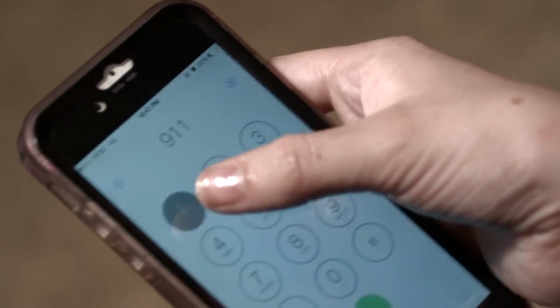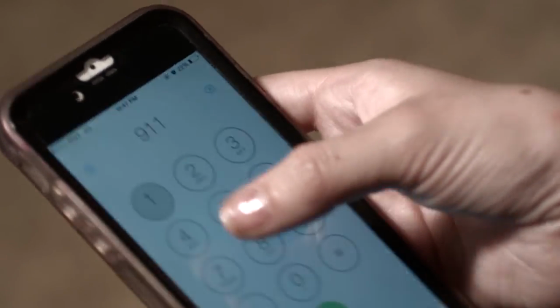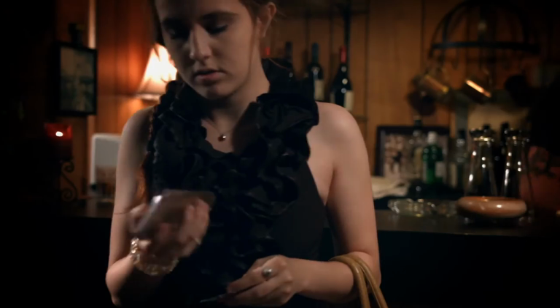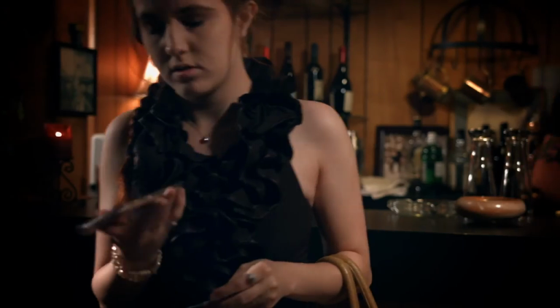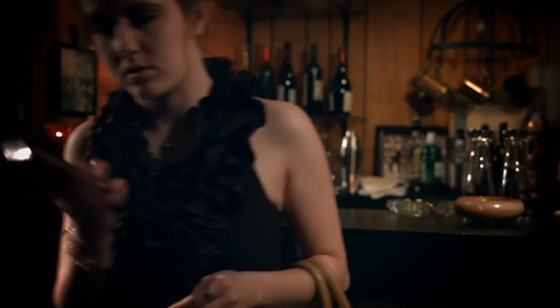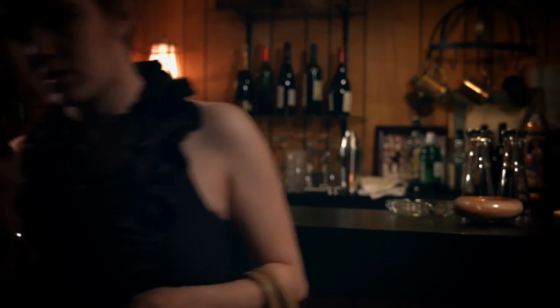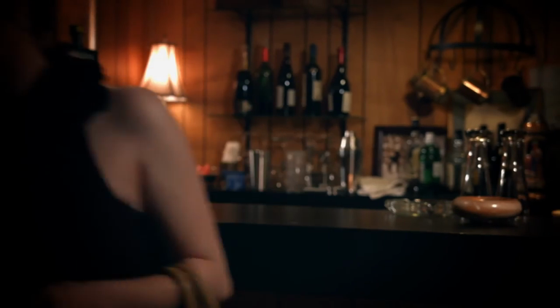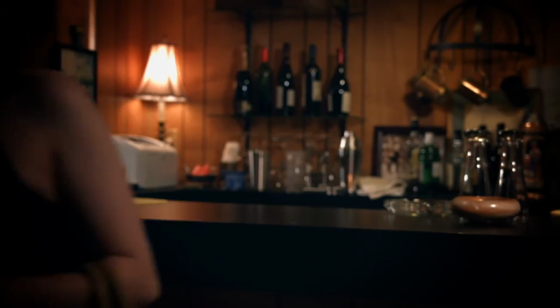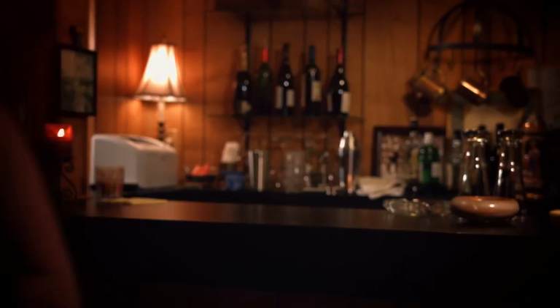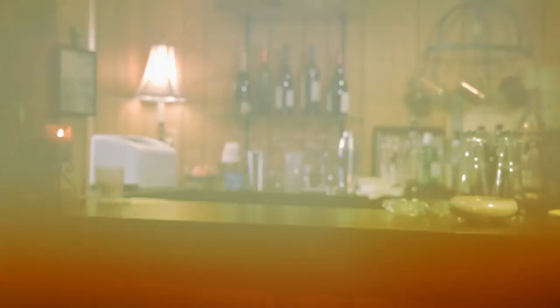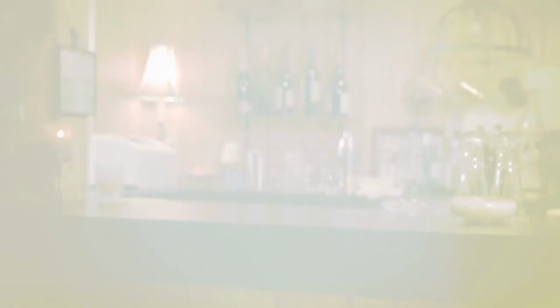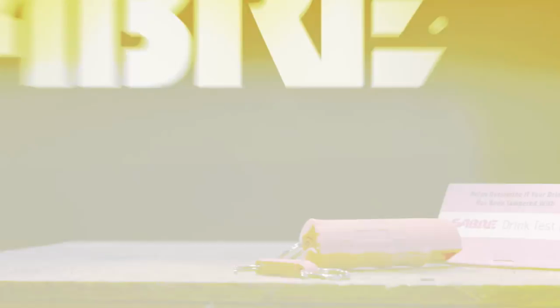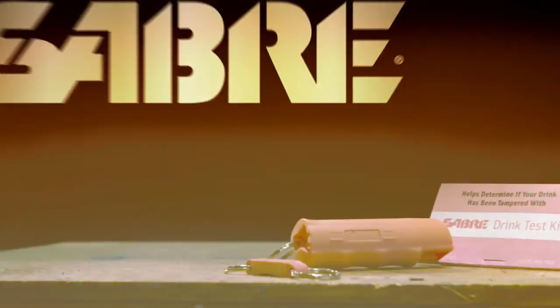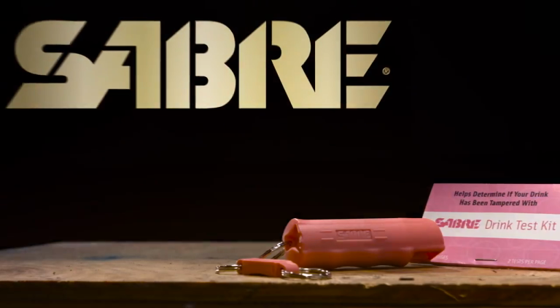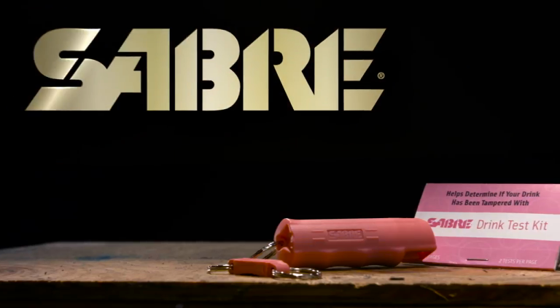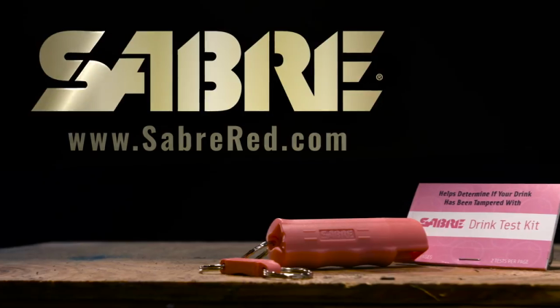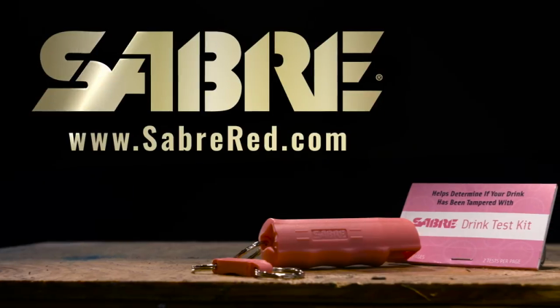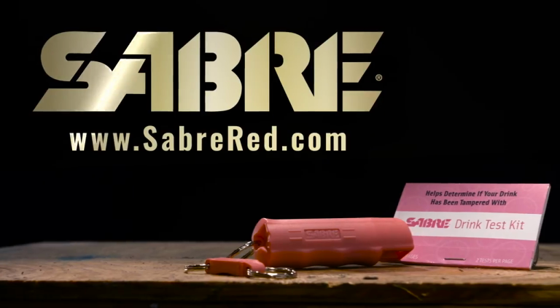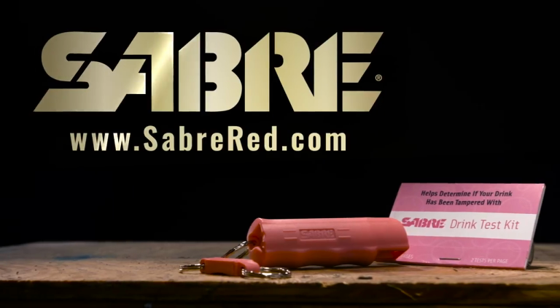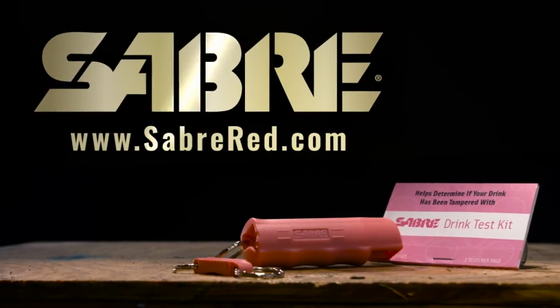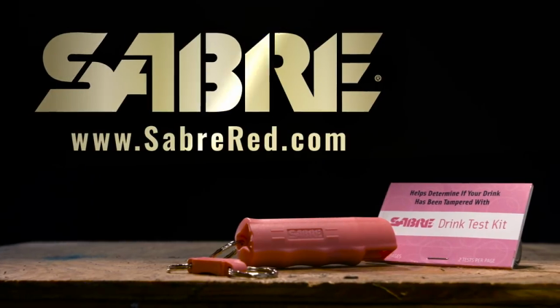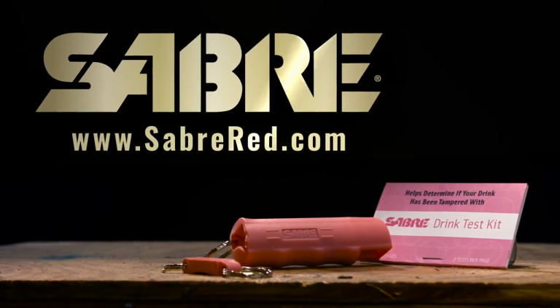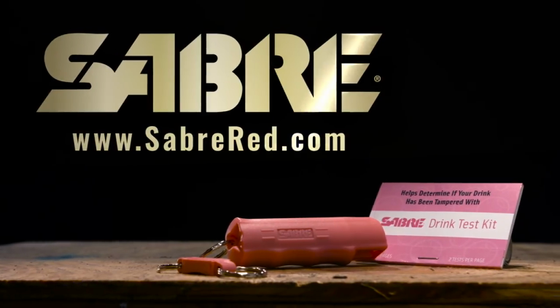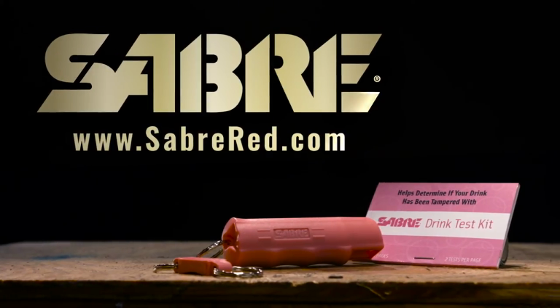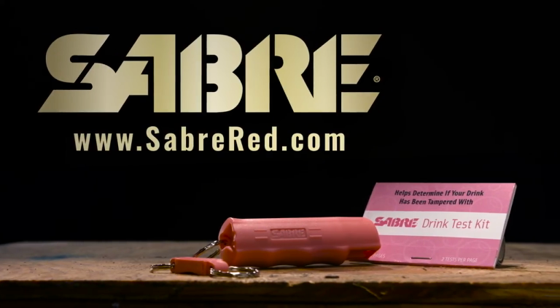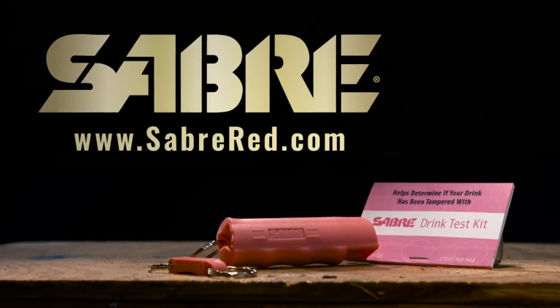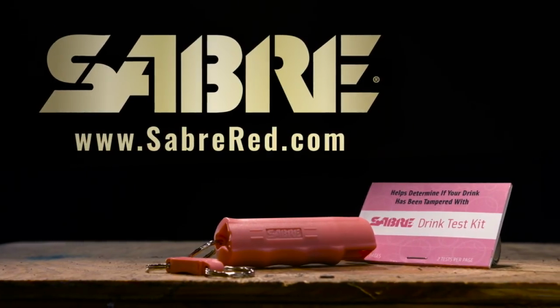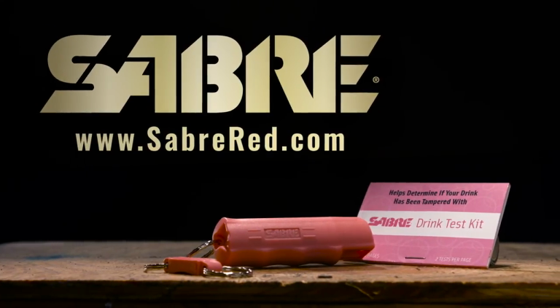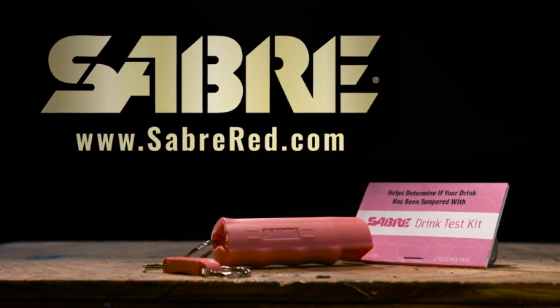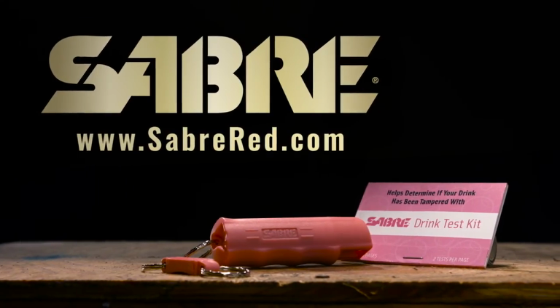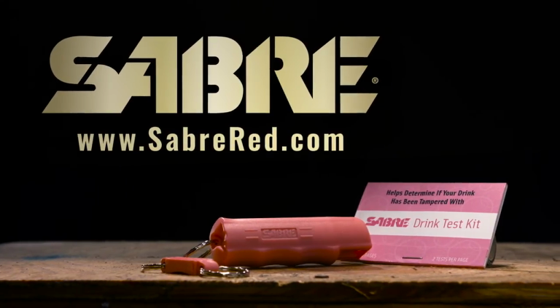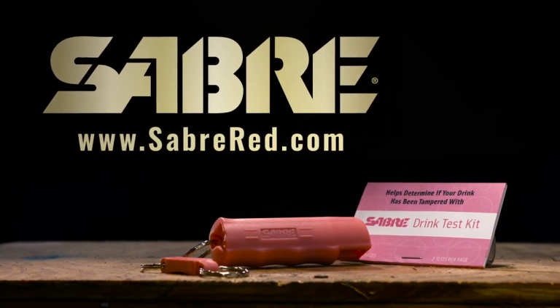Protect yourself and your loved ones with the Pink Key Case Pepper Spray and Drink Test Kit.